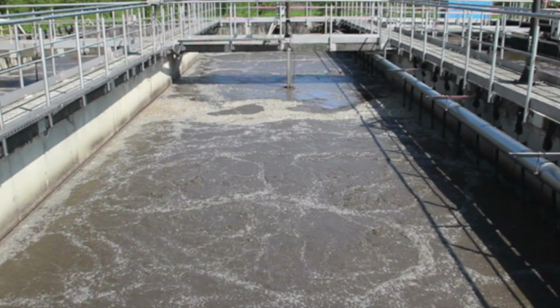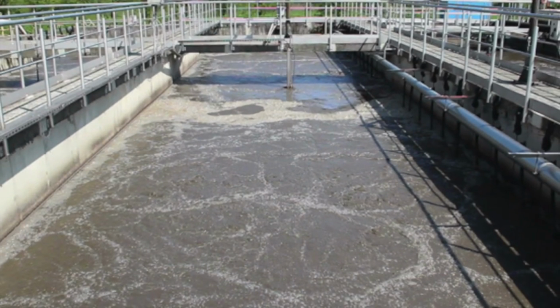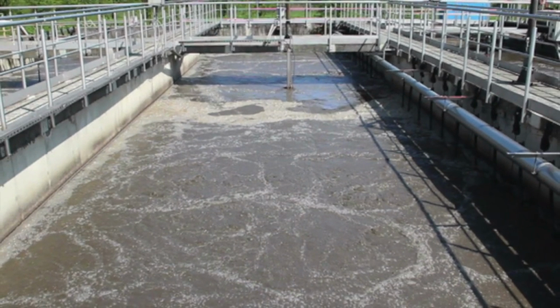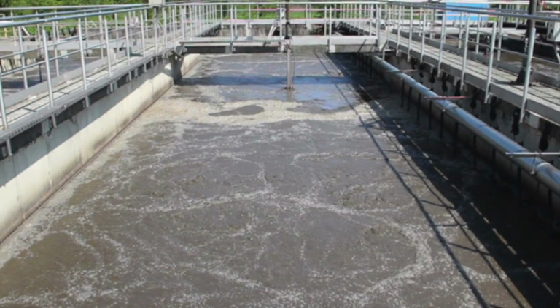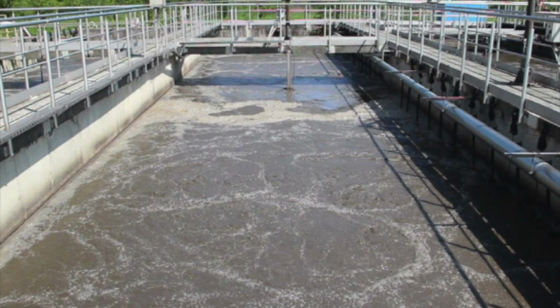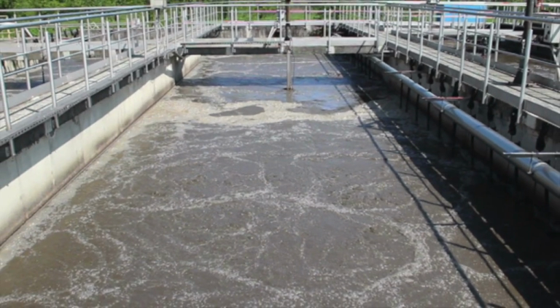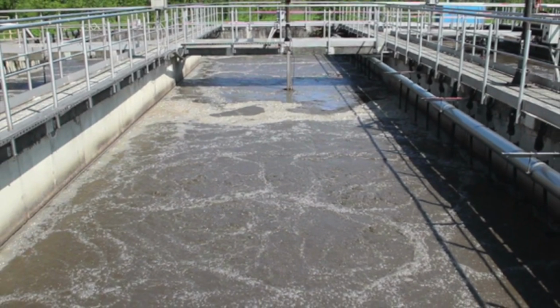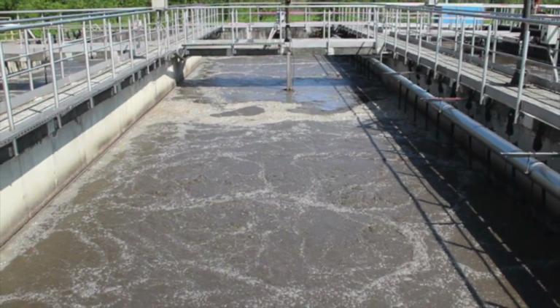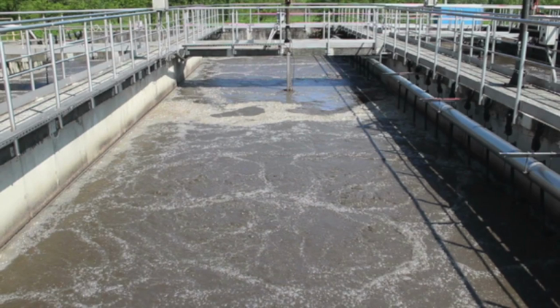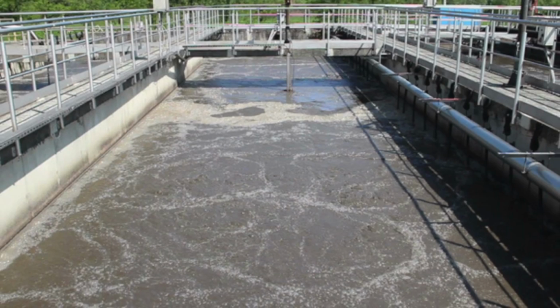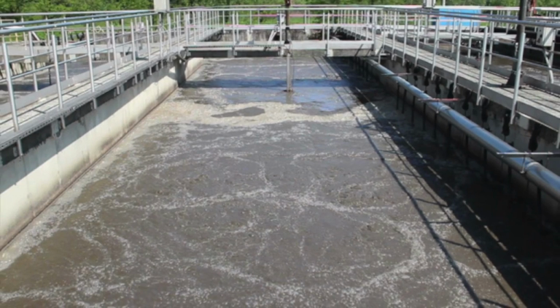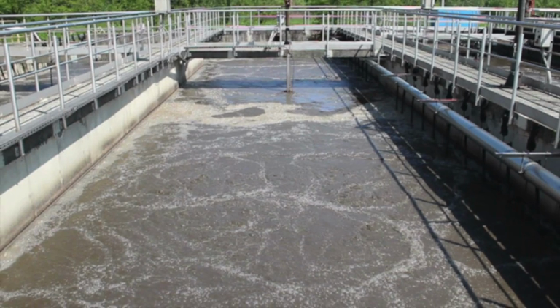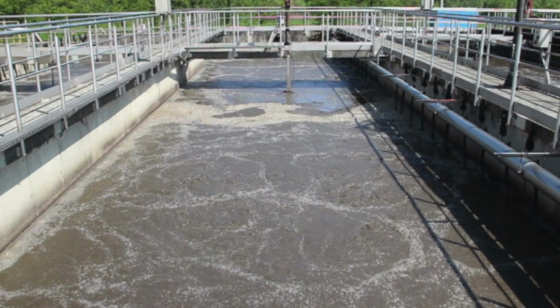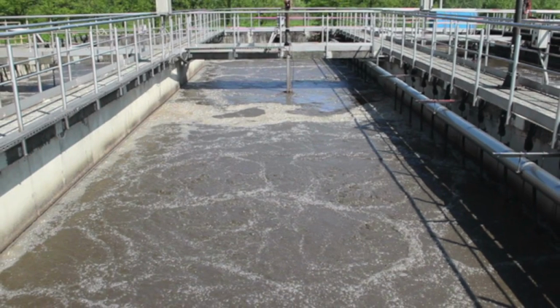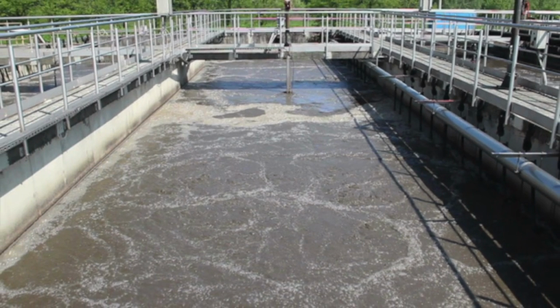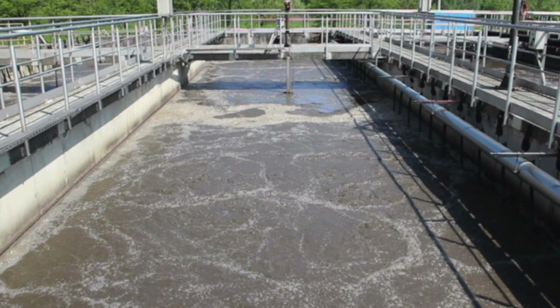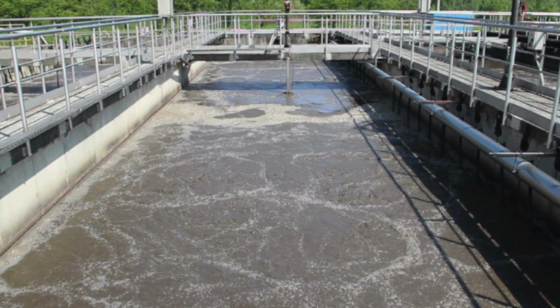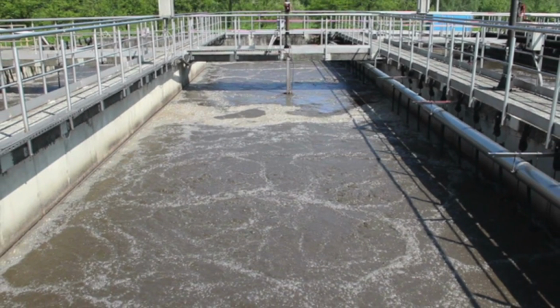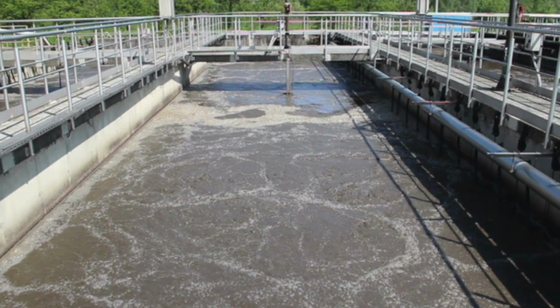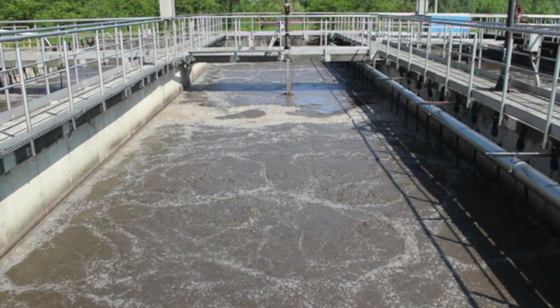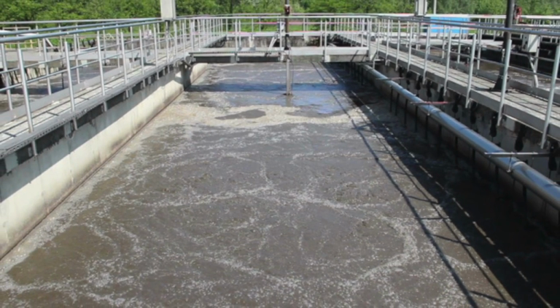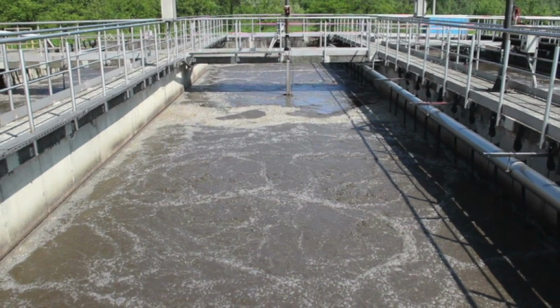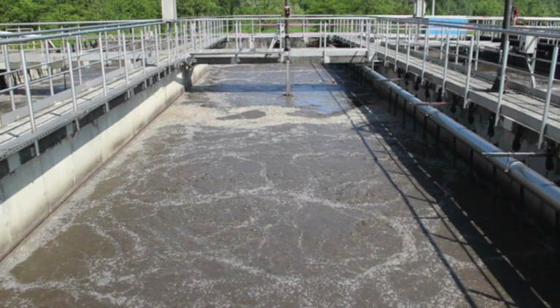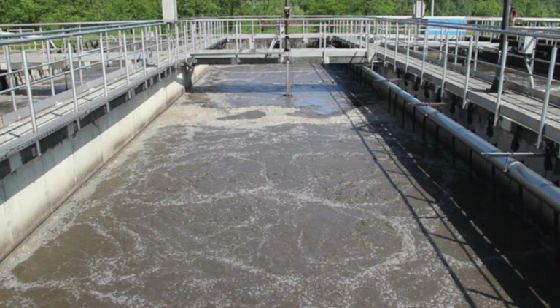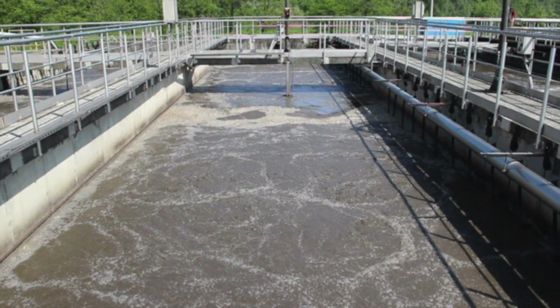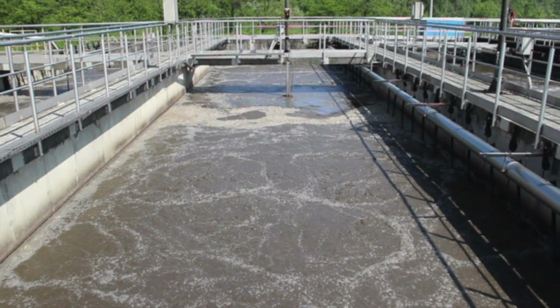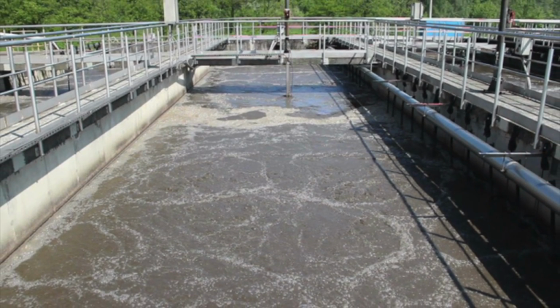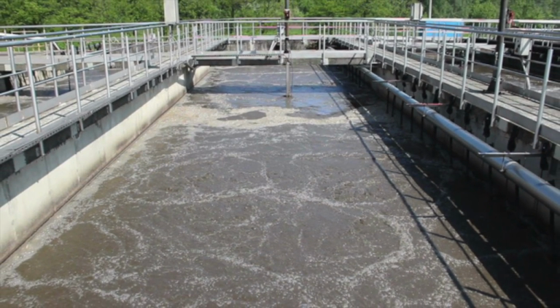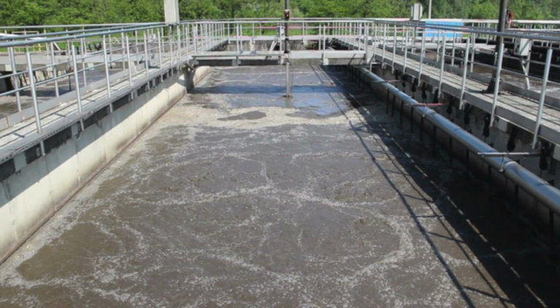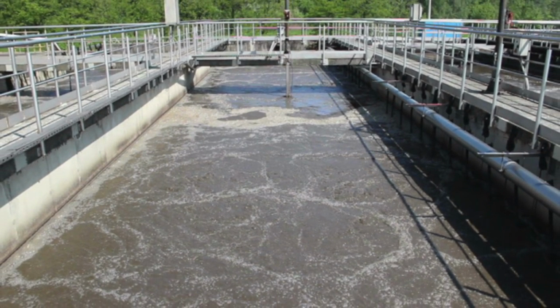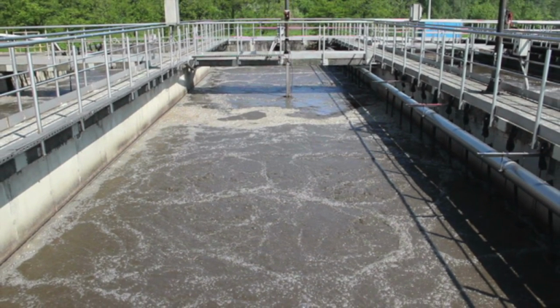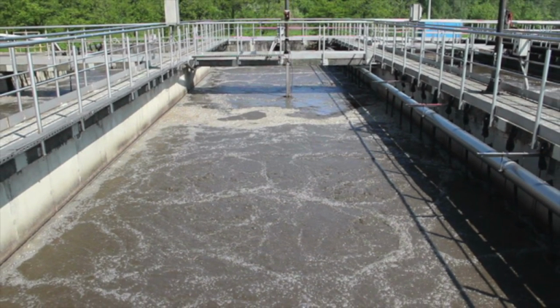This is a station where bugs eat bacteria and diseases, cleaning and disinfecting the water.